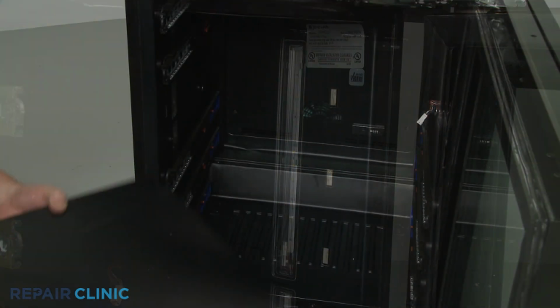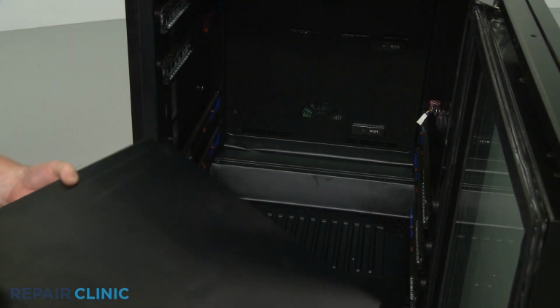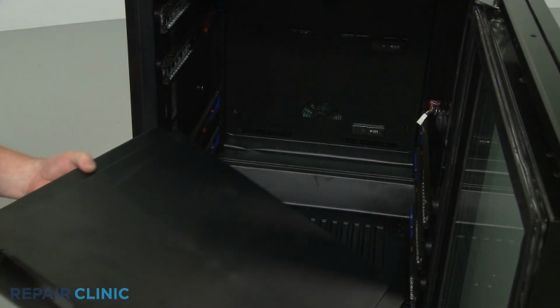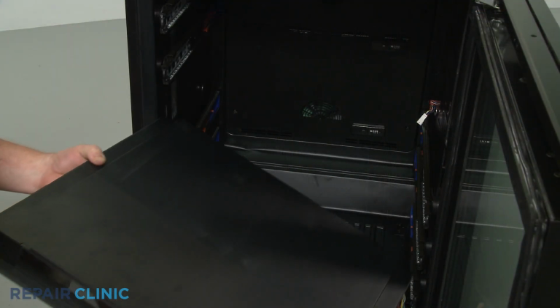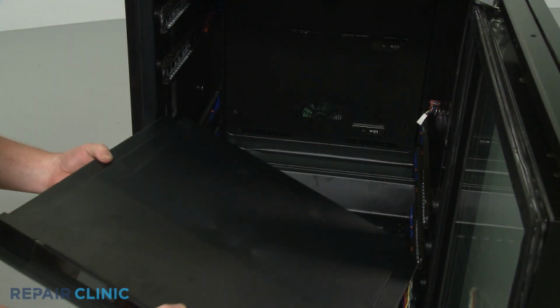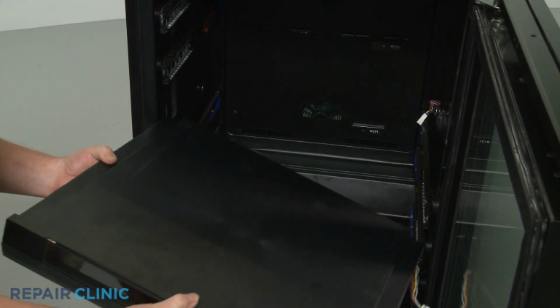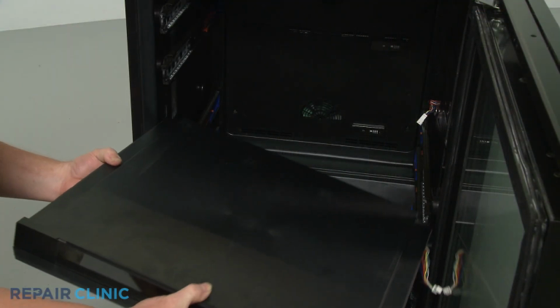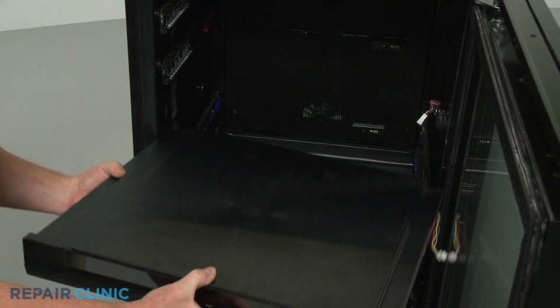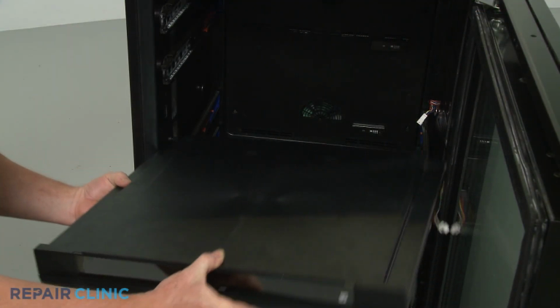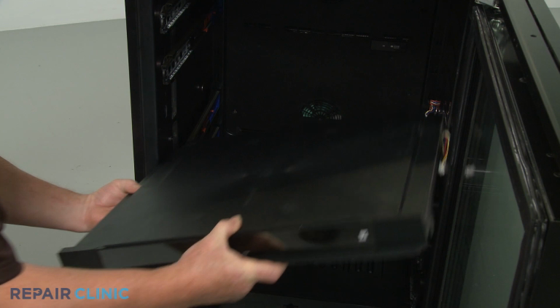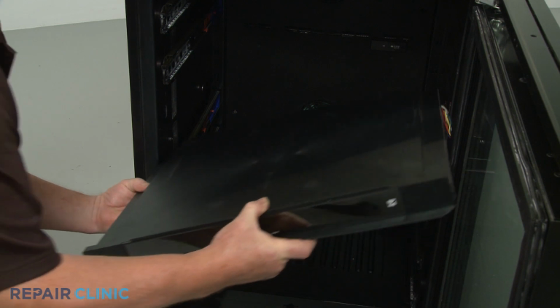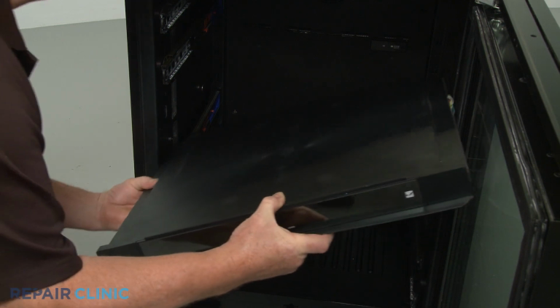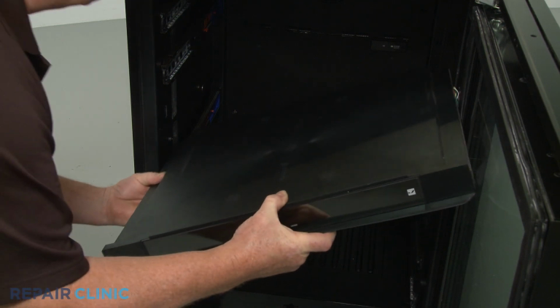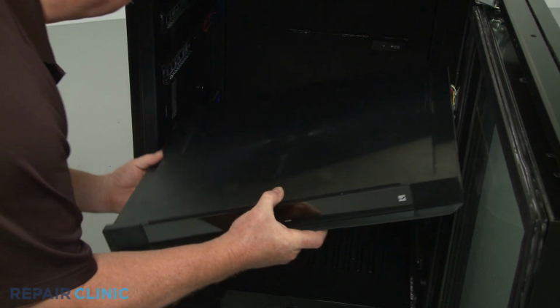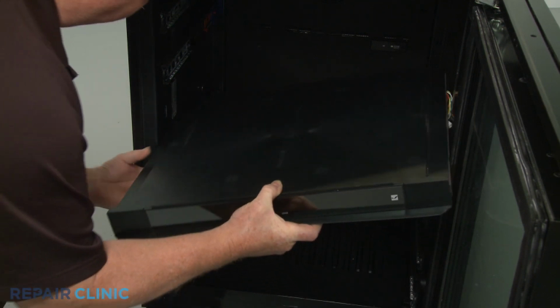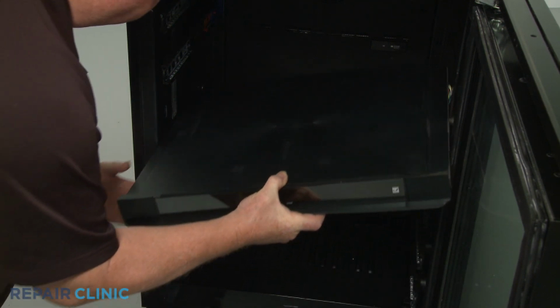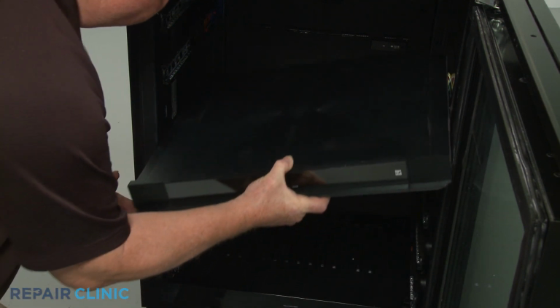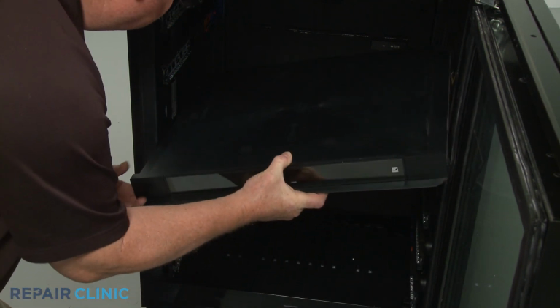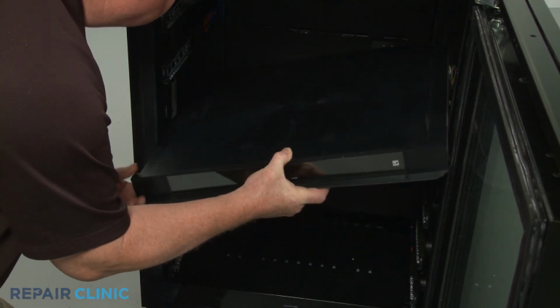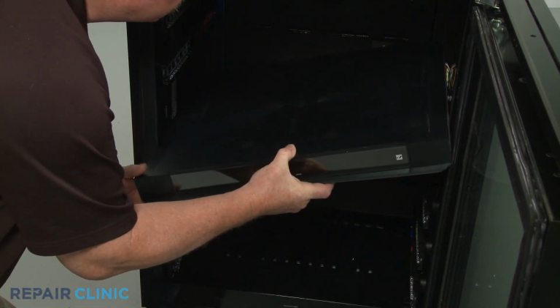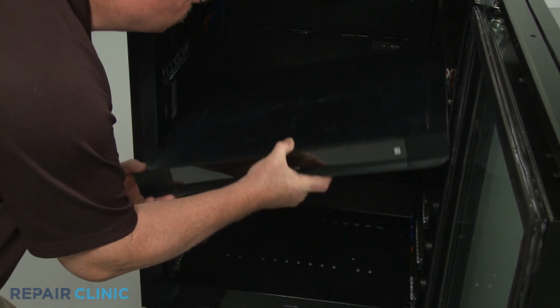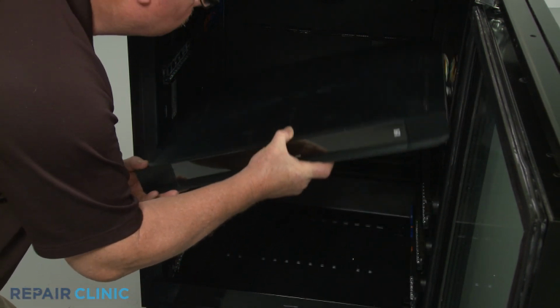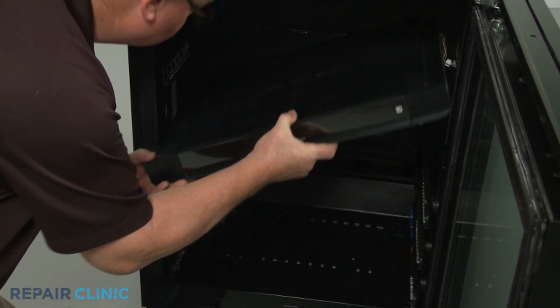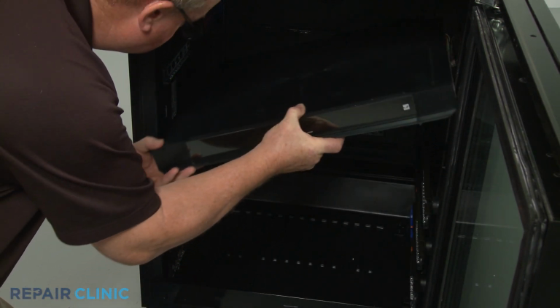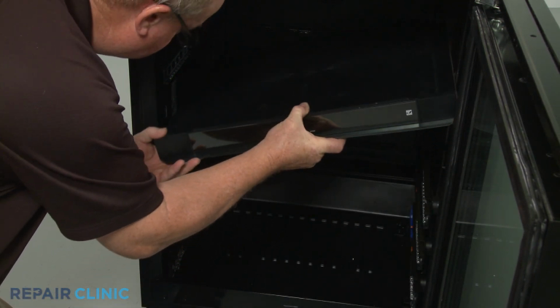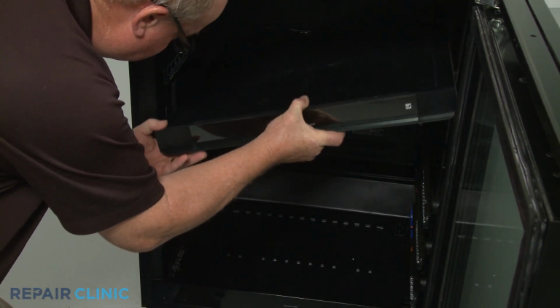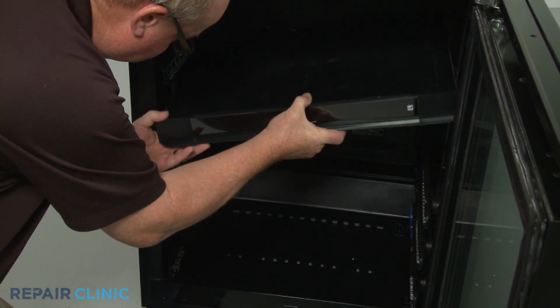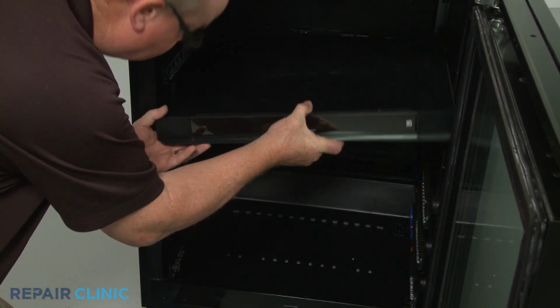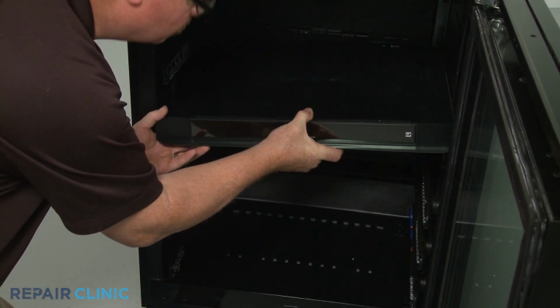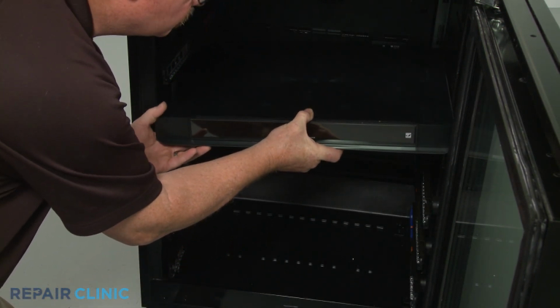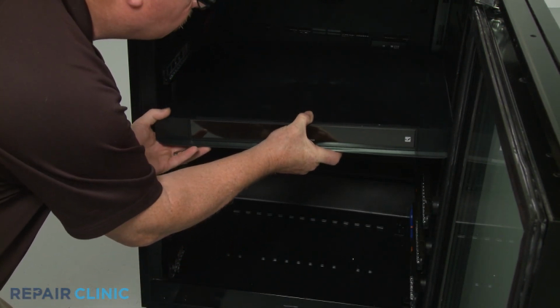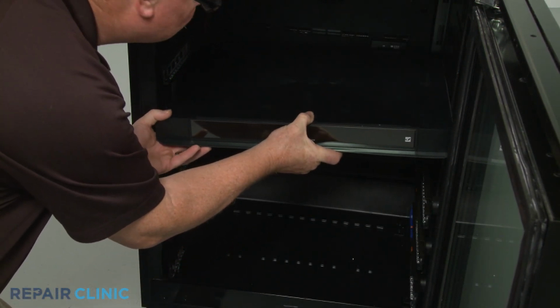Reinstall the control panel assembly by aligning it on the mounting screws, then tighten the screws.